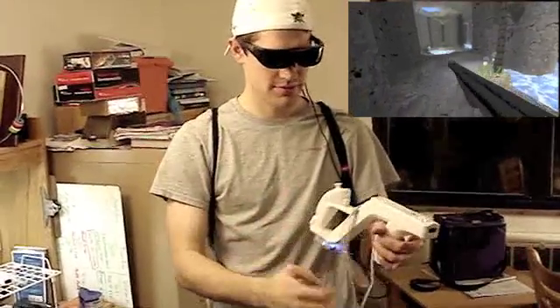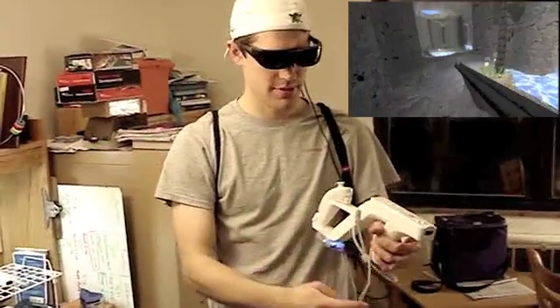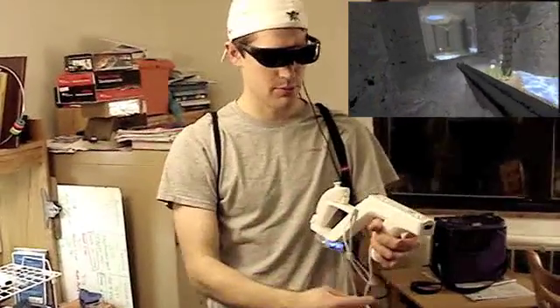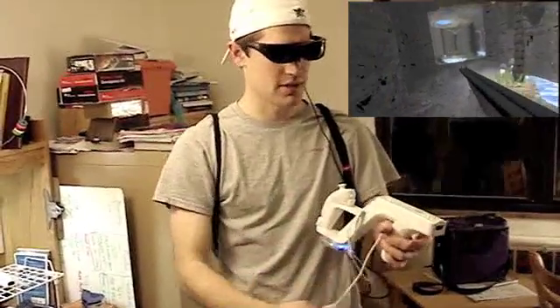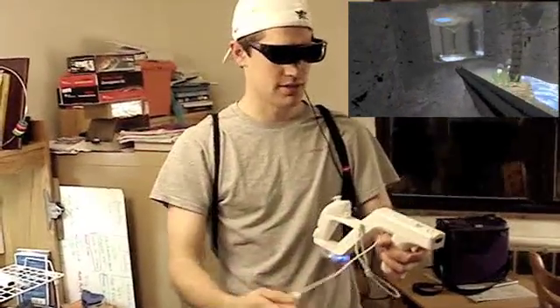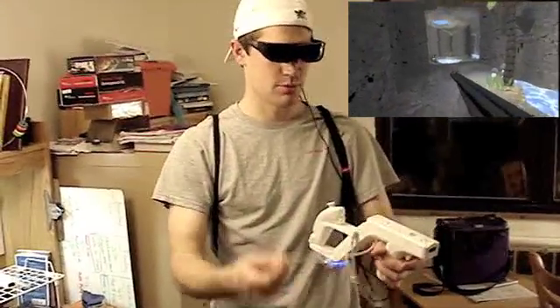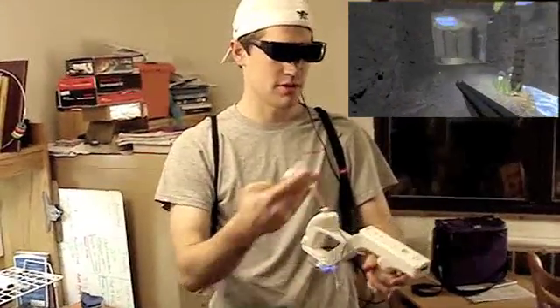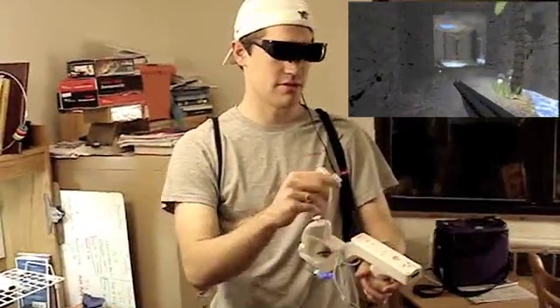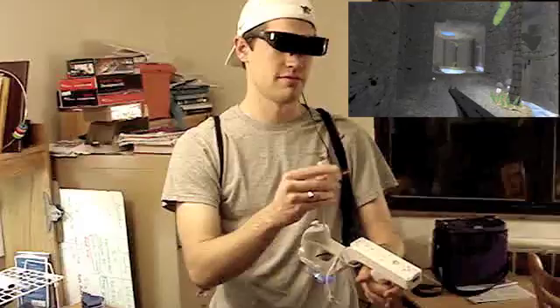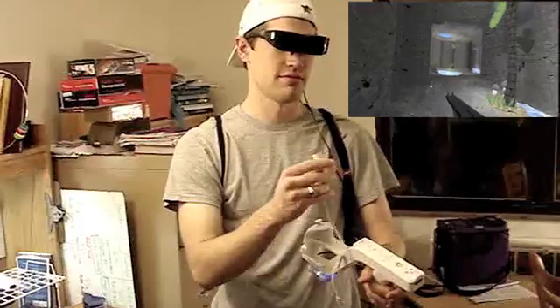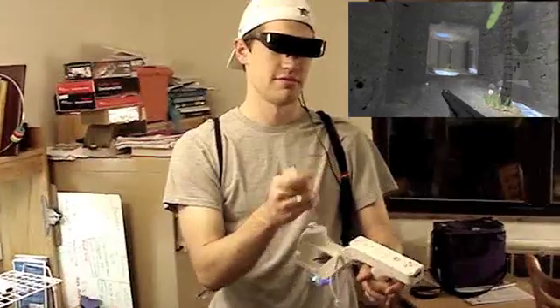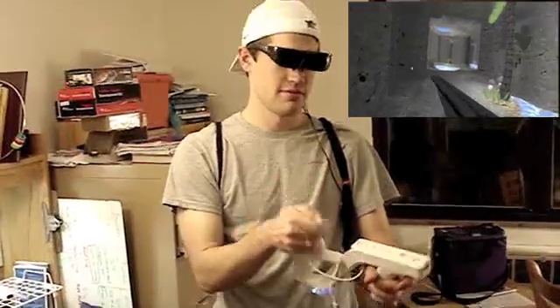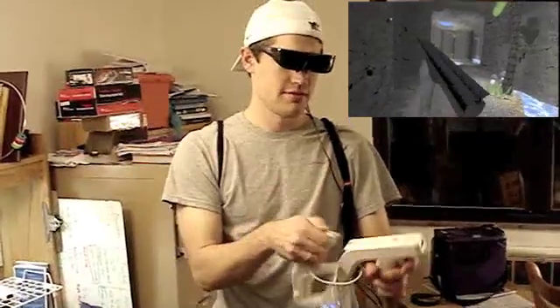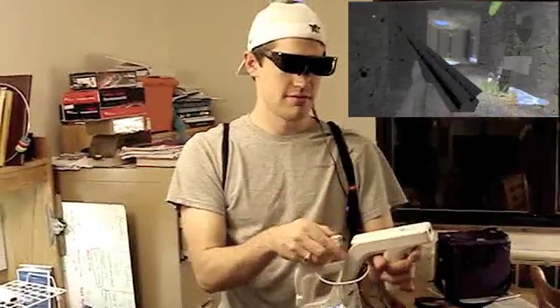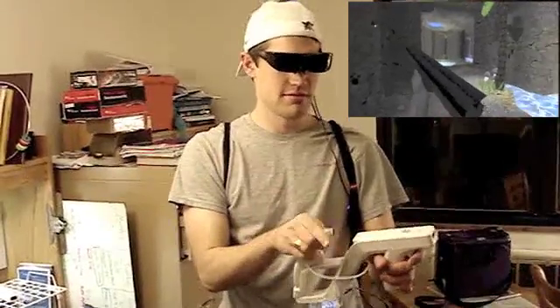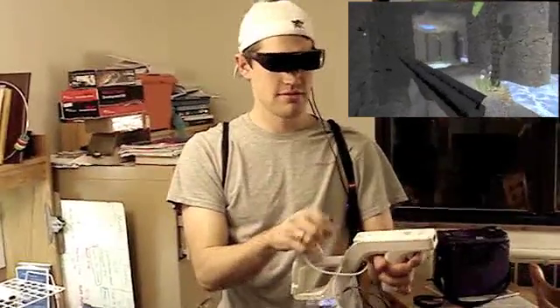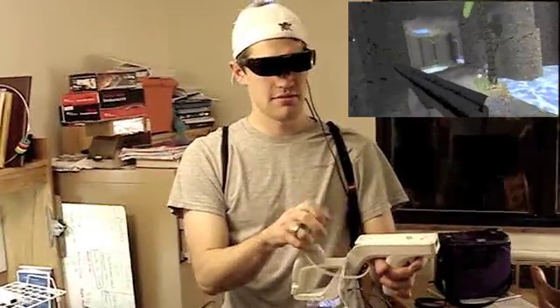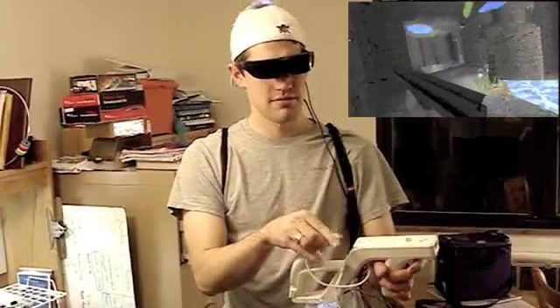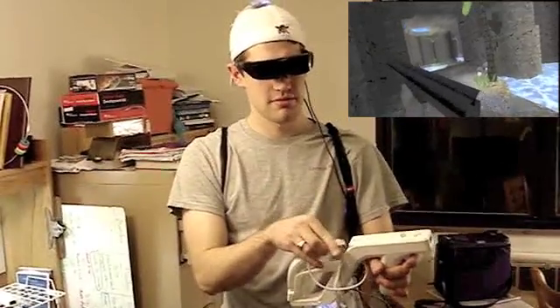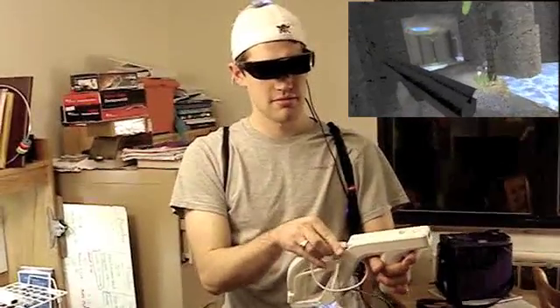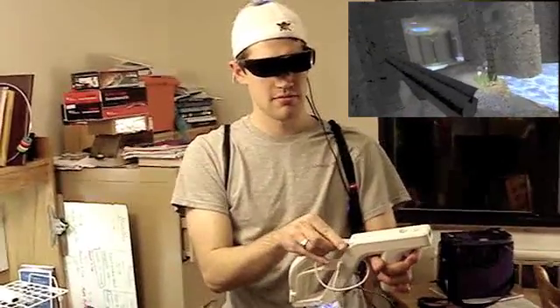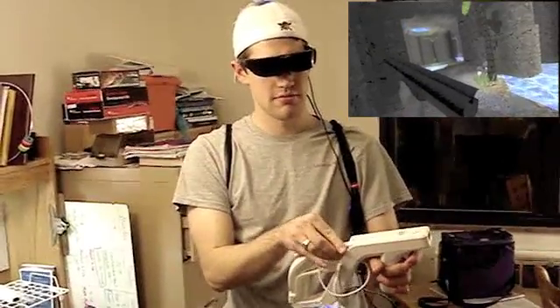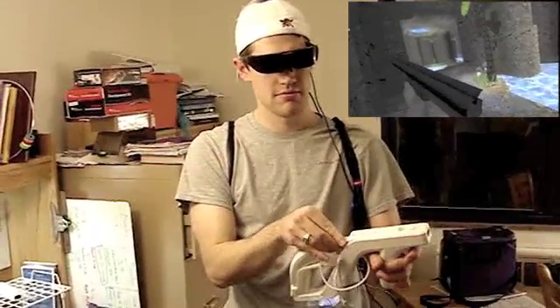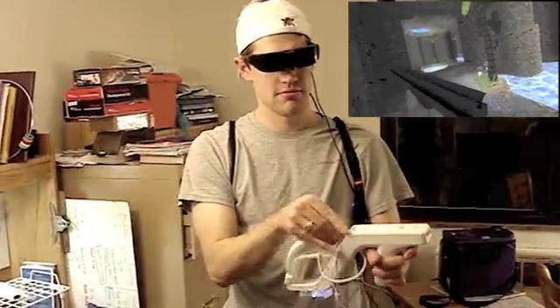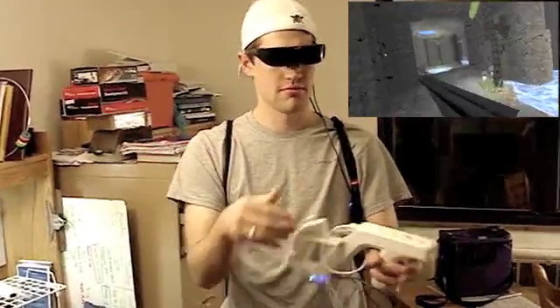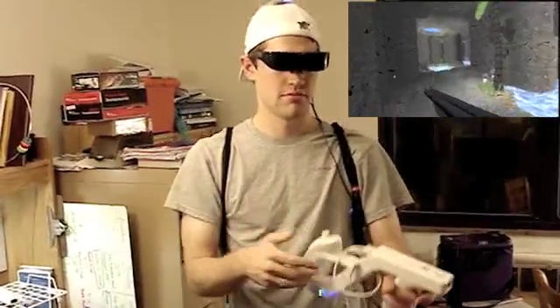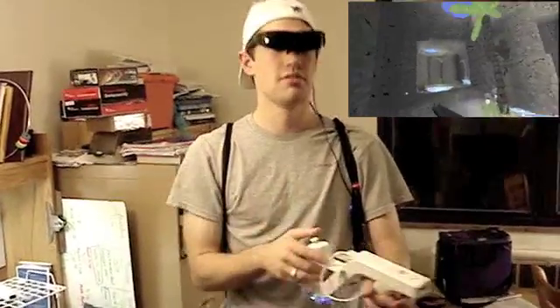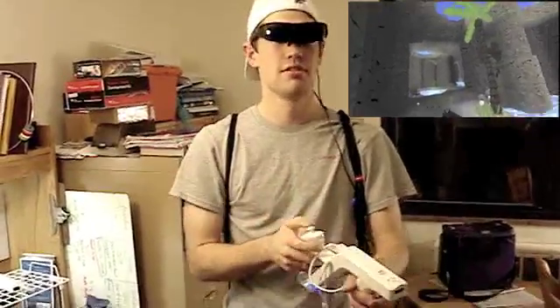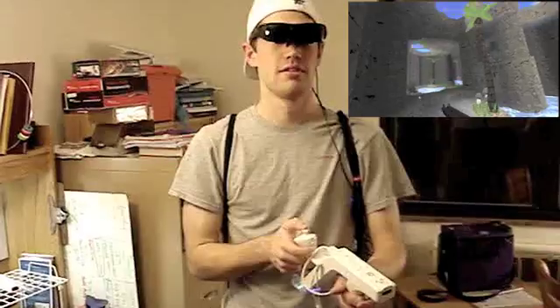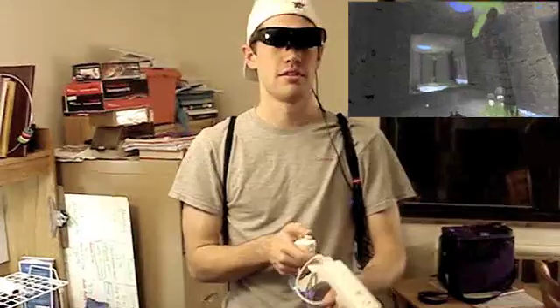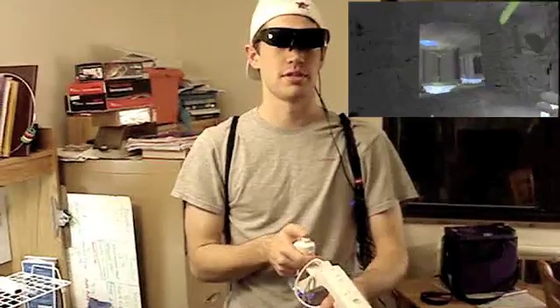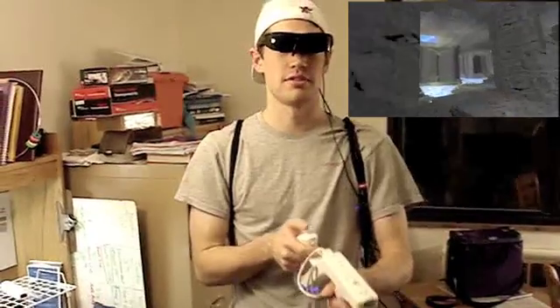Let me plug in the port here. There we go.